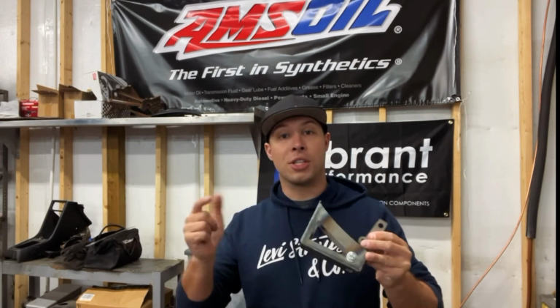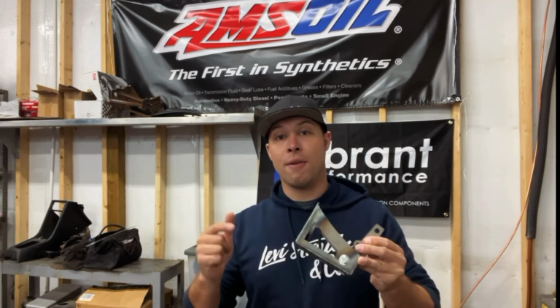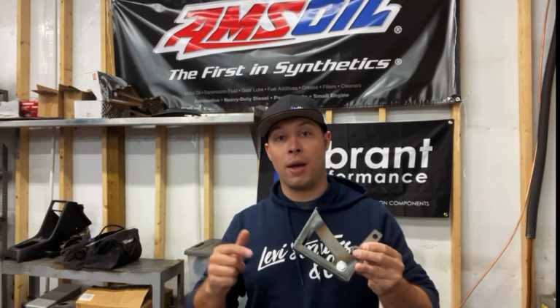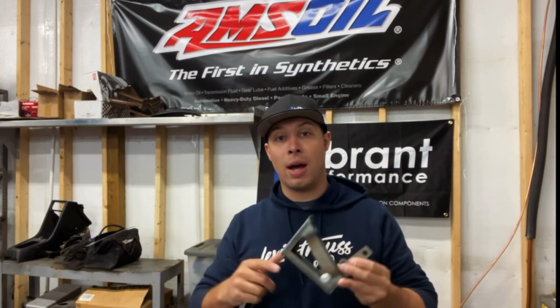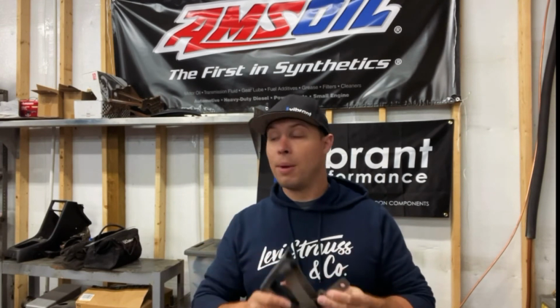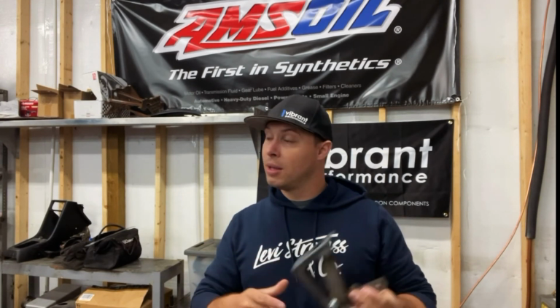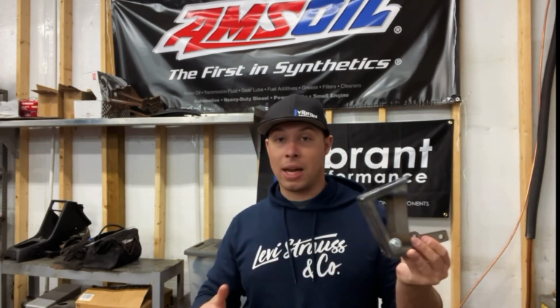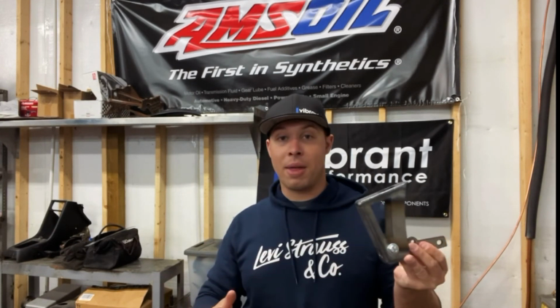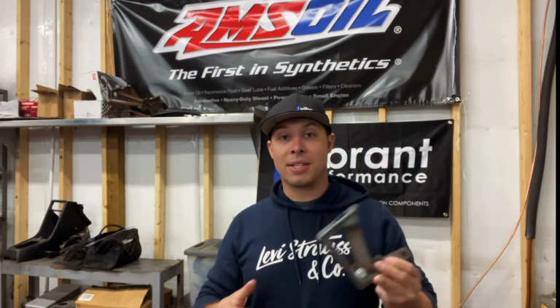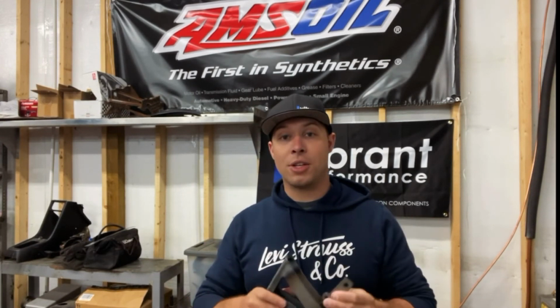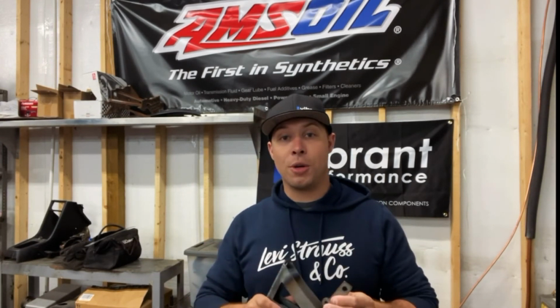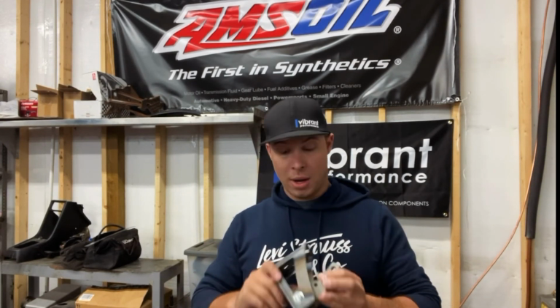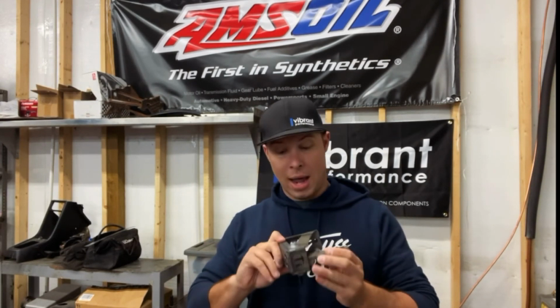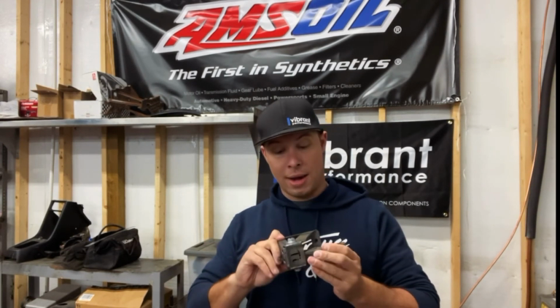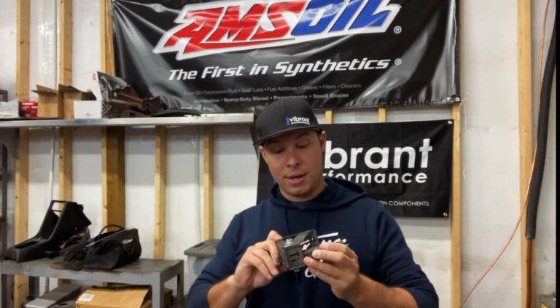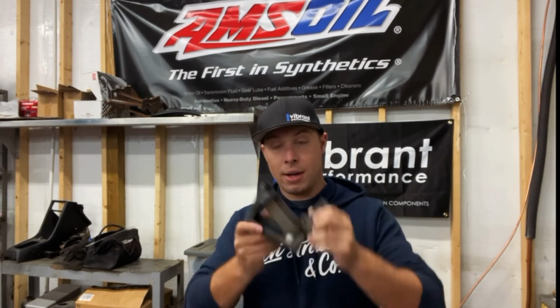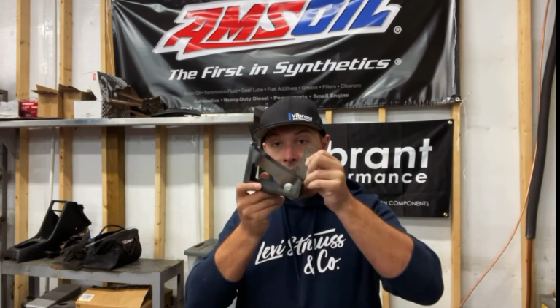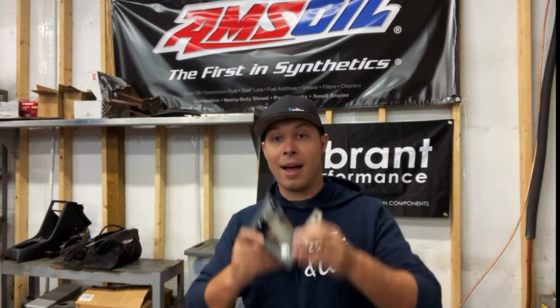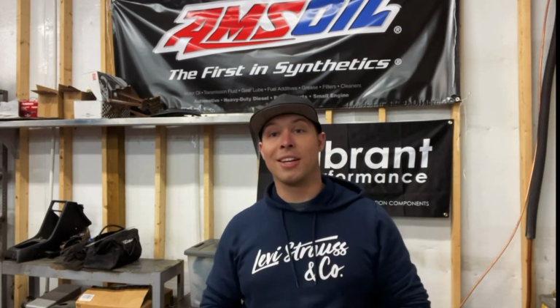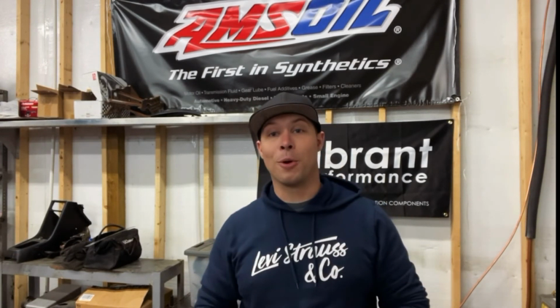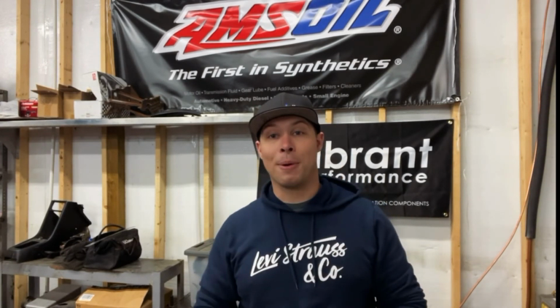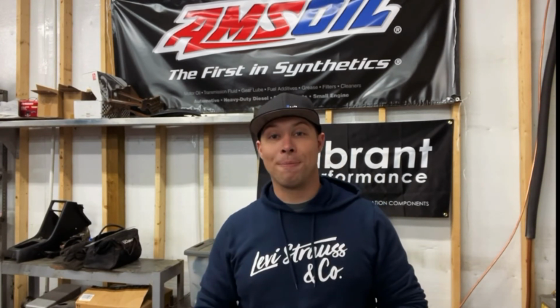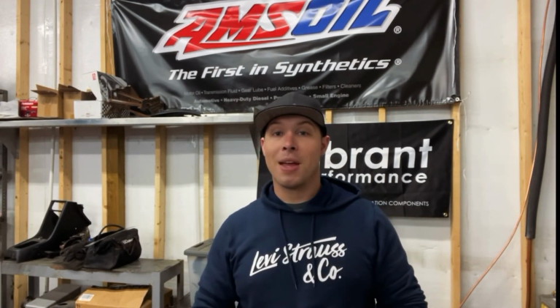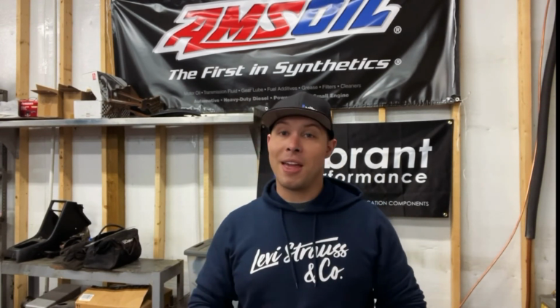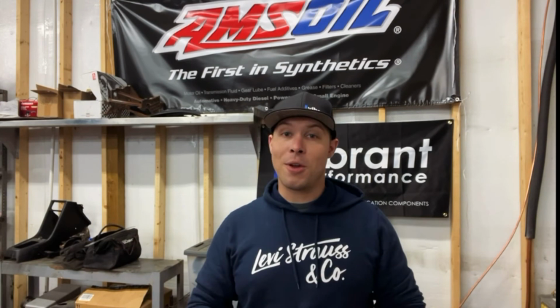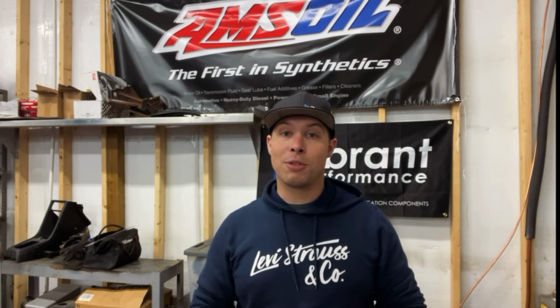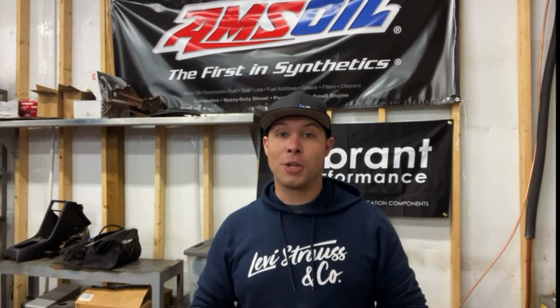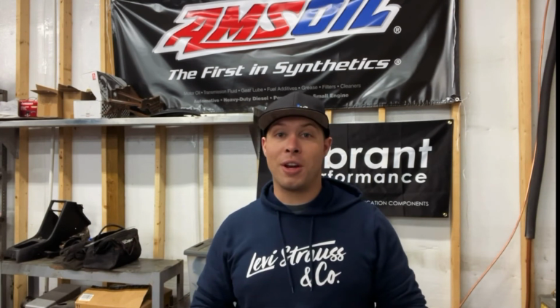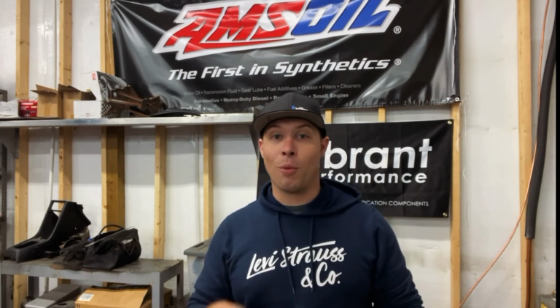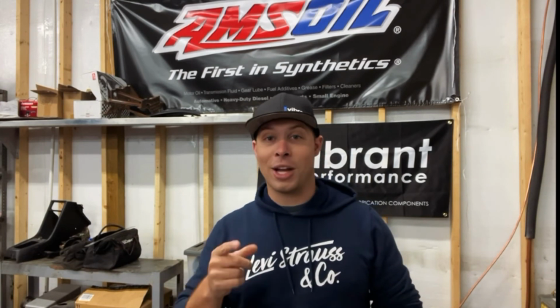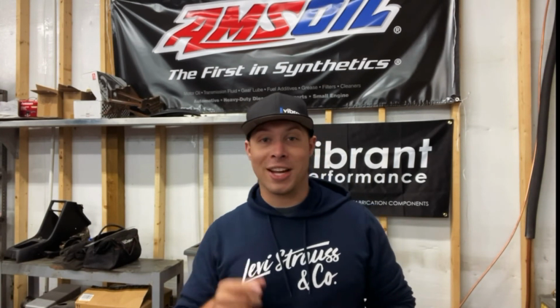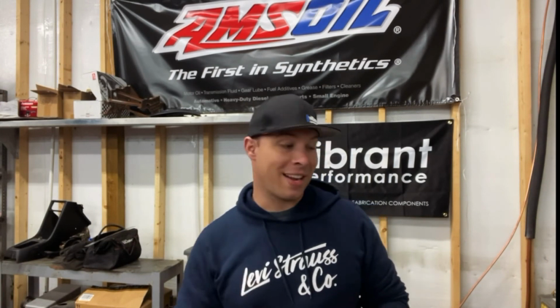Just hit Phil up, tell him that I sent you, and yeah, get to ripping. Thank you guys for tuning in and we'll catch you next time.